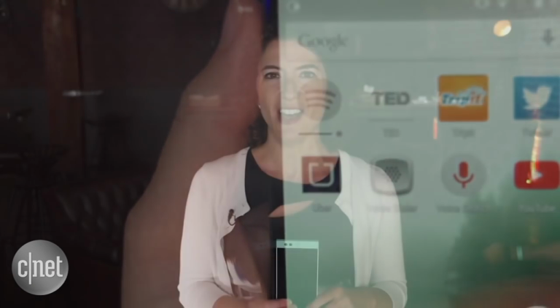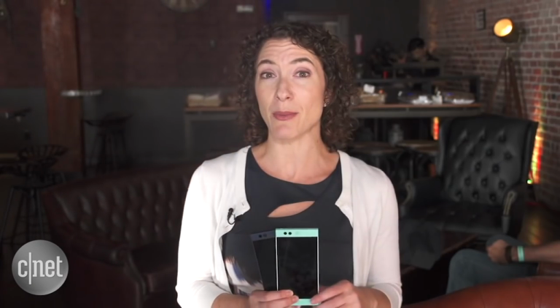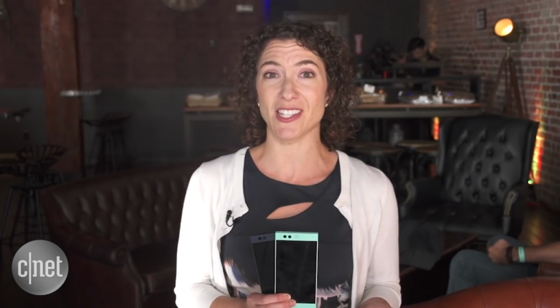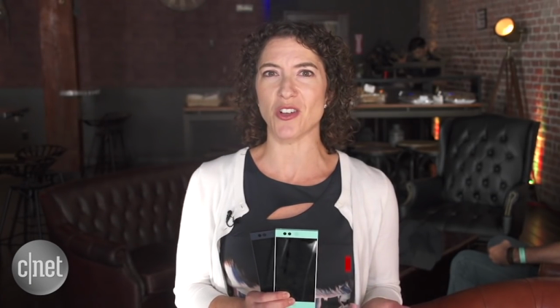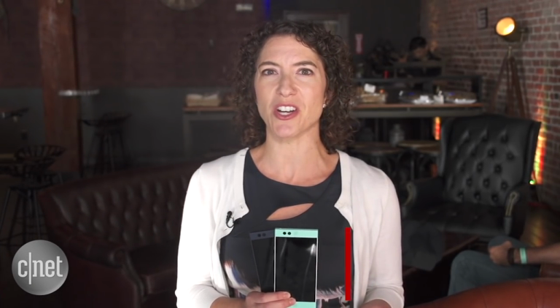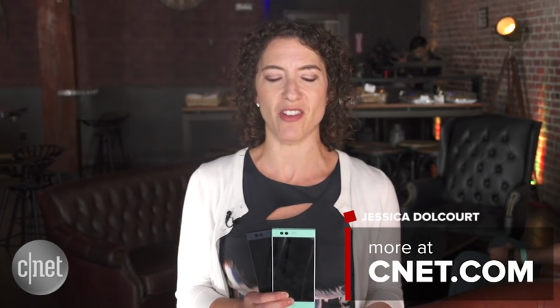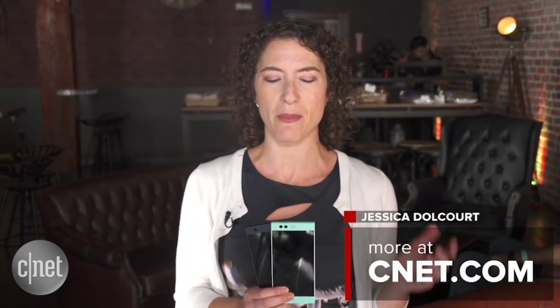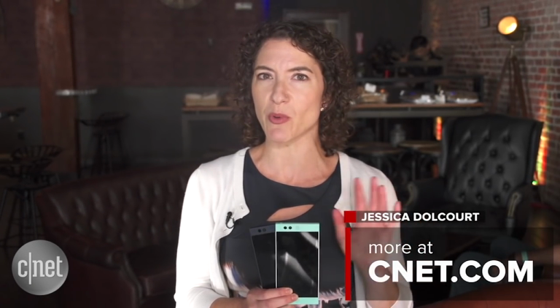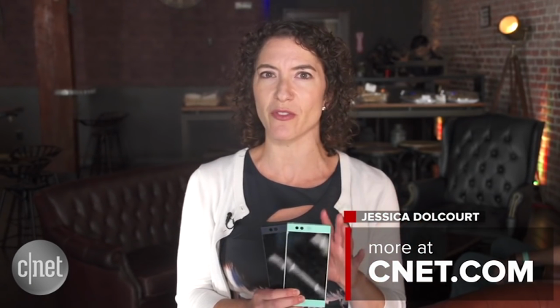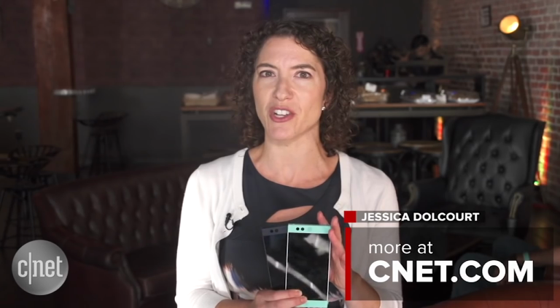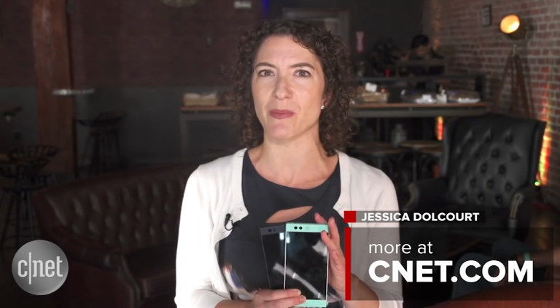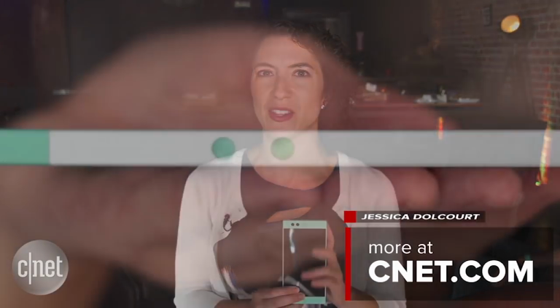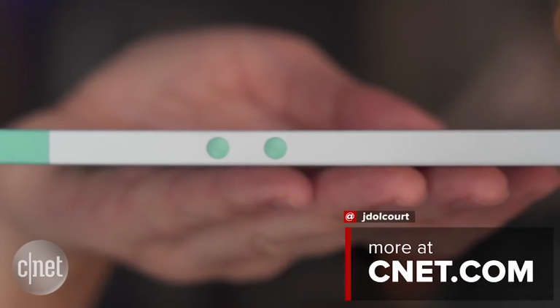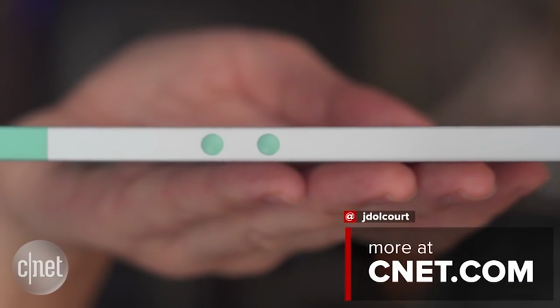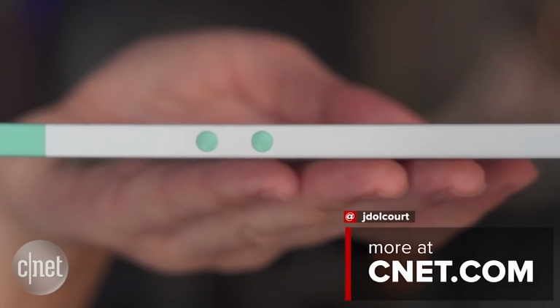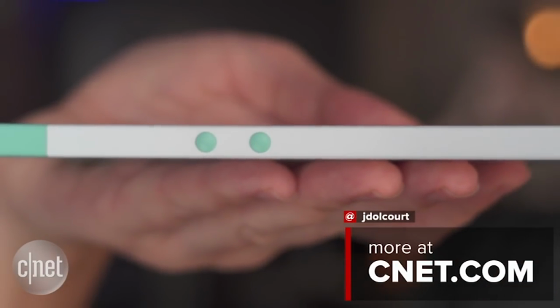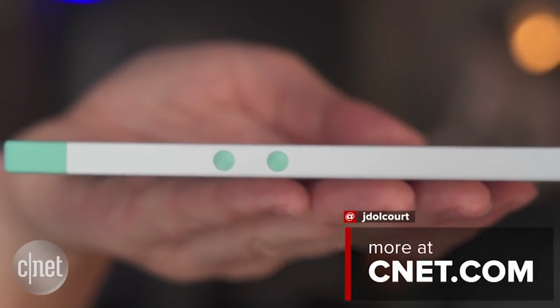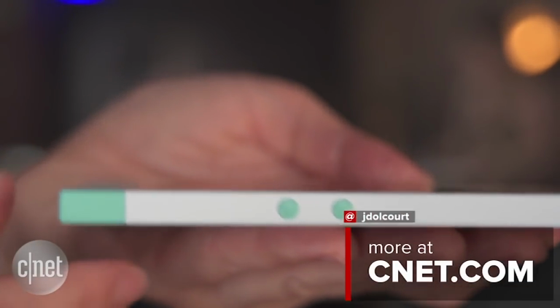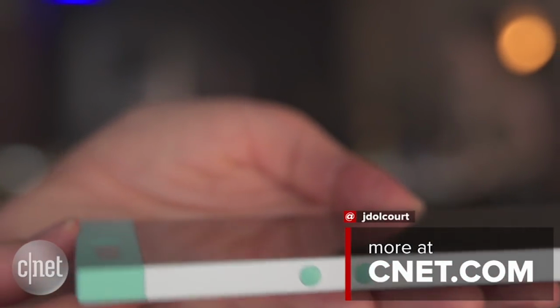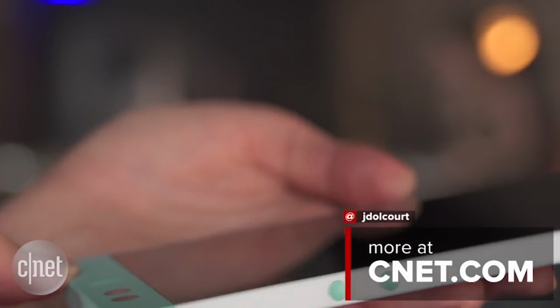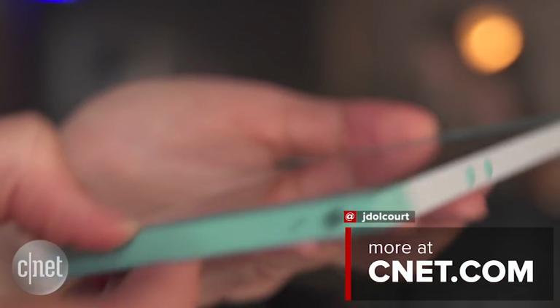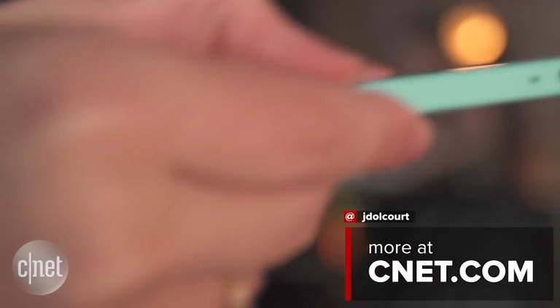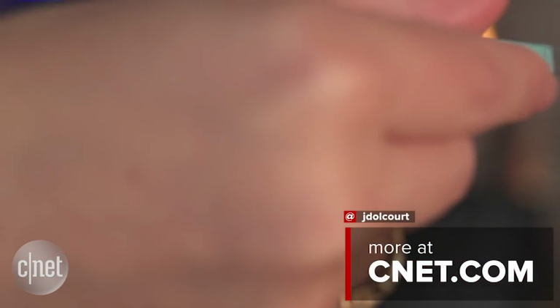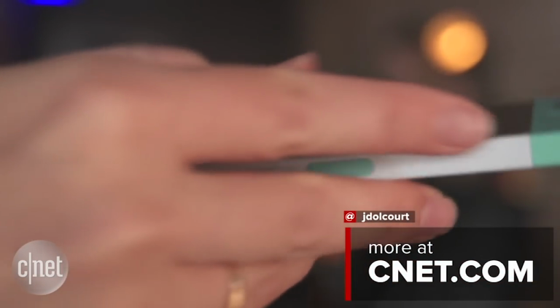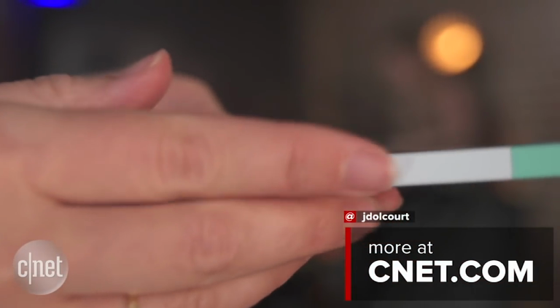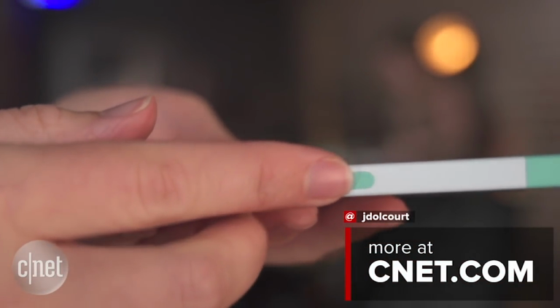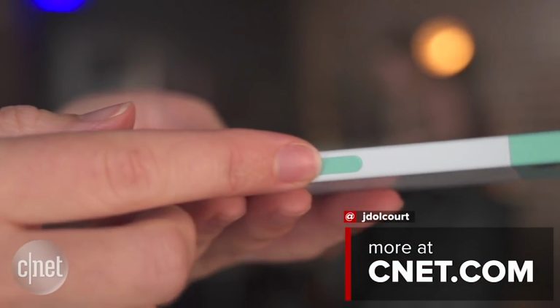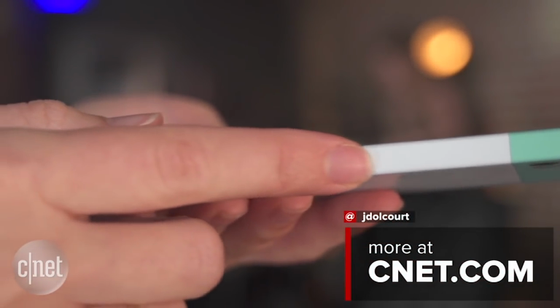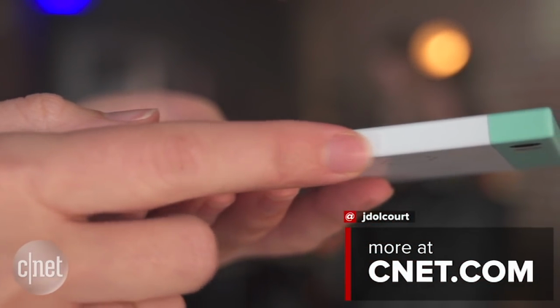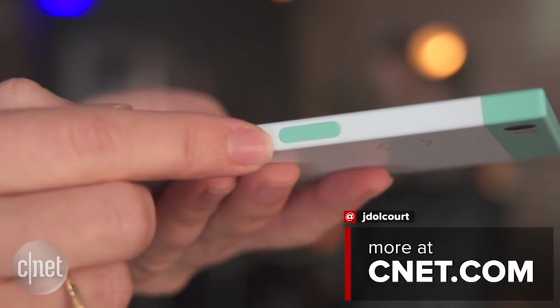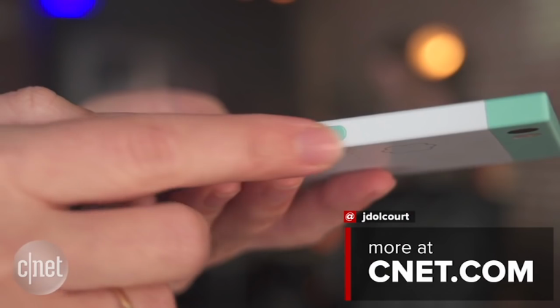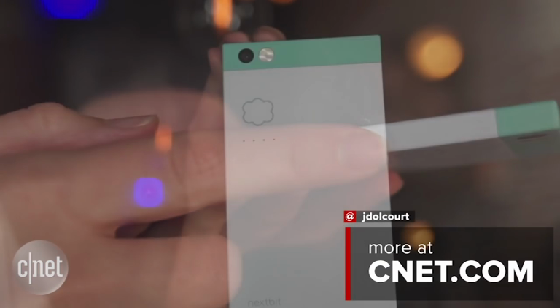I'm Jessica Alcourt. I've got much more information about this phone including the specs and my first impressions, so be sure to check it out at CNET.com.